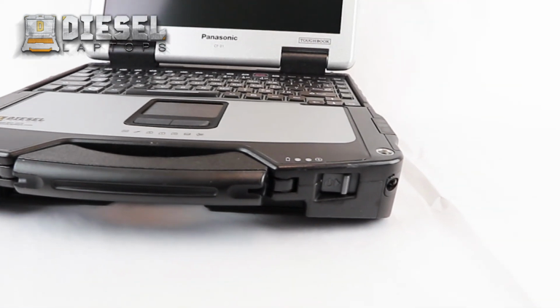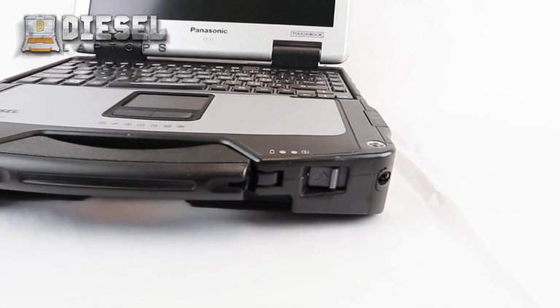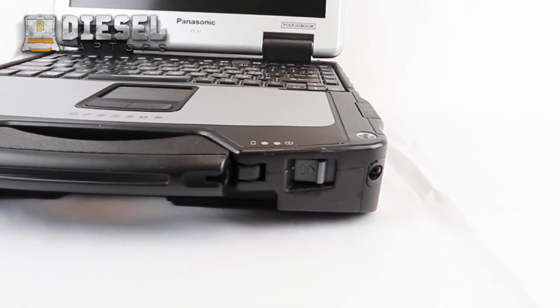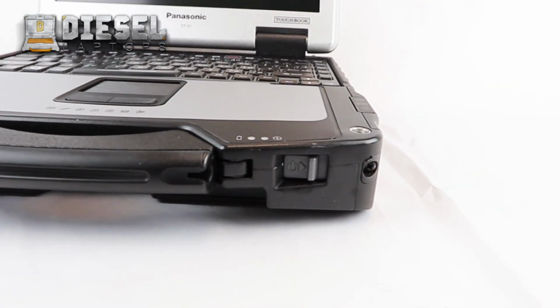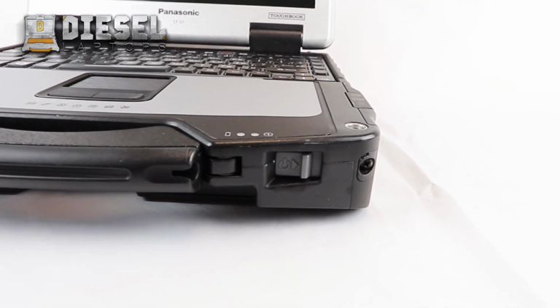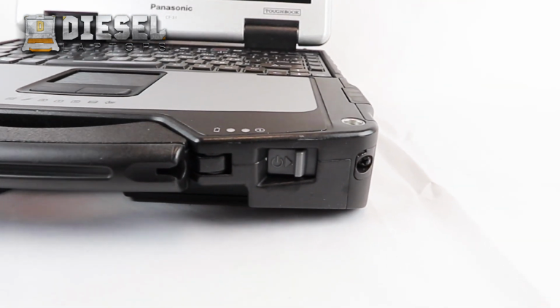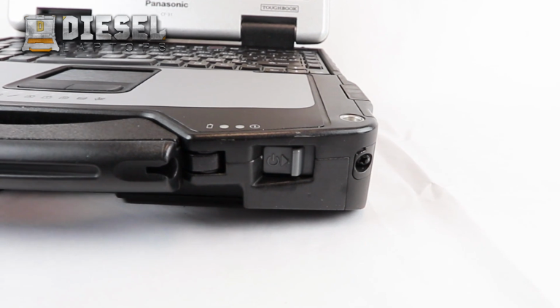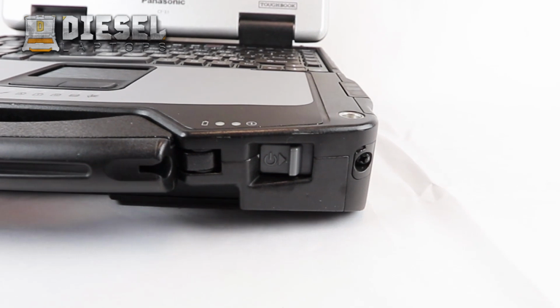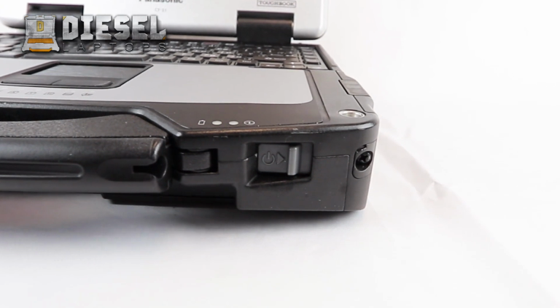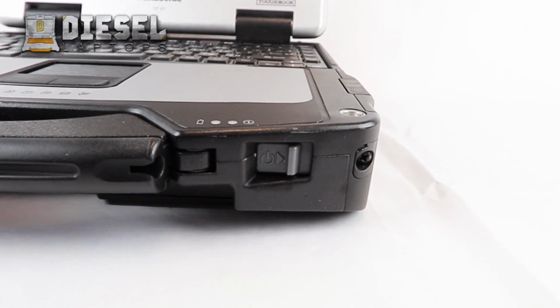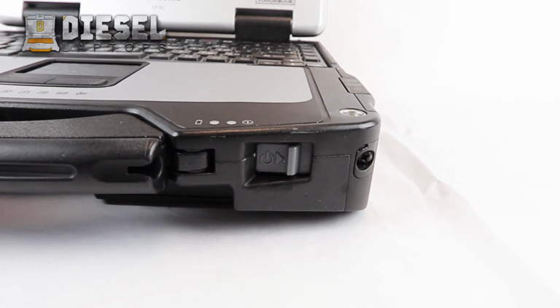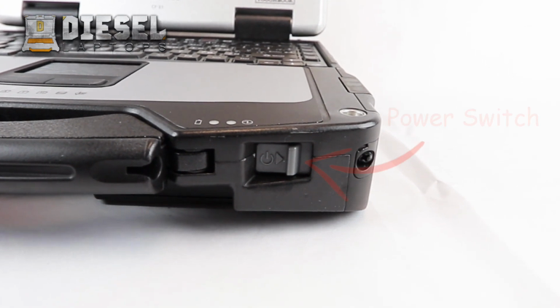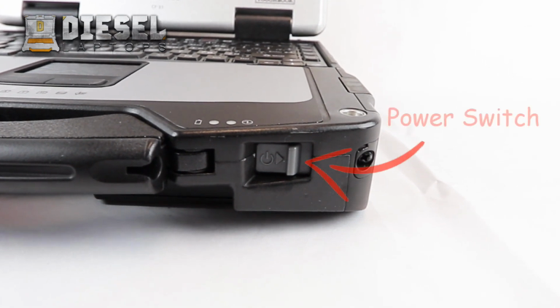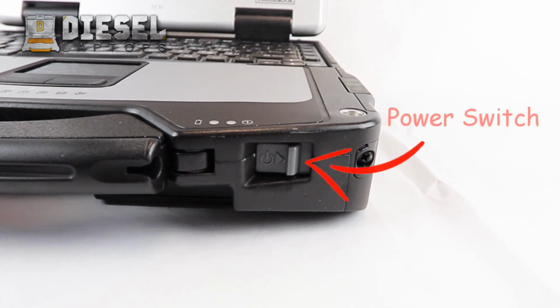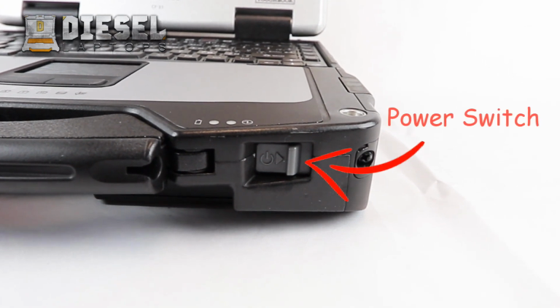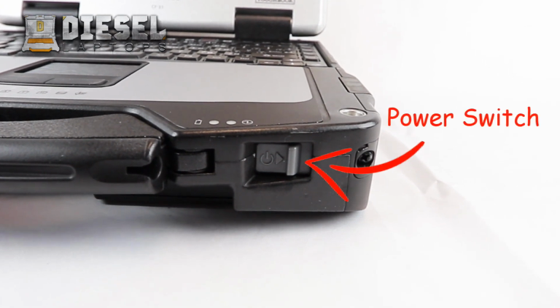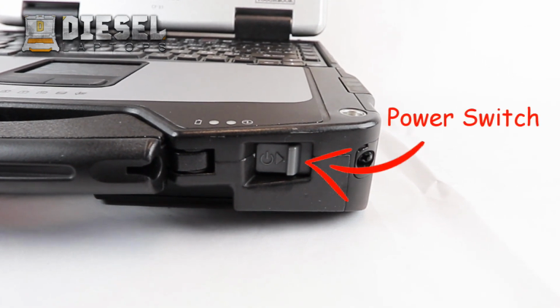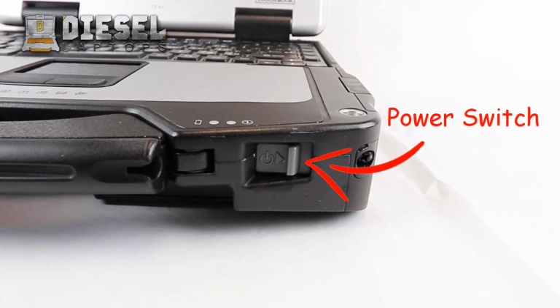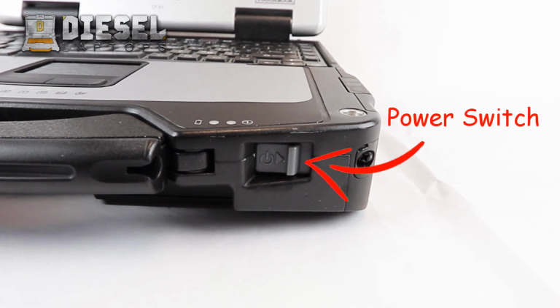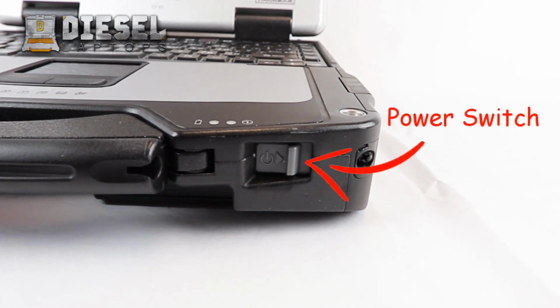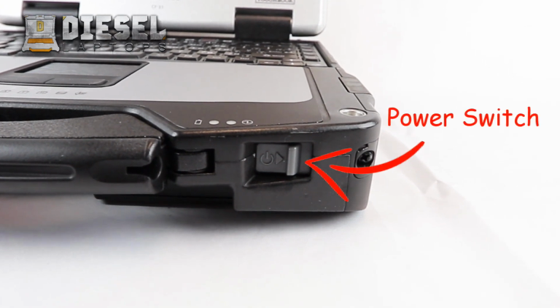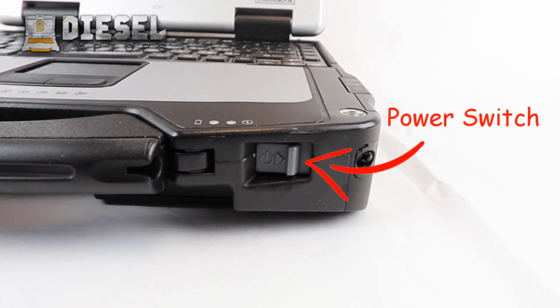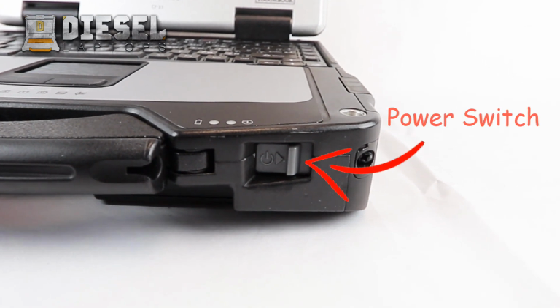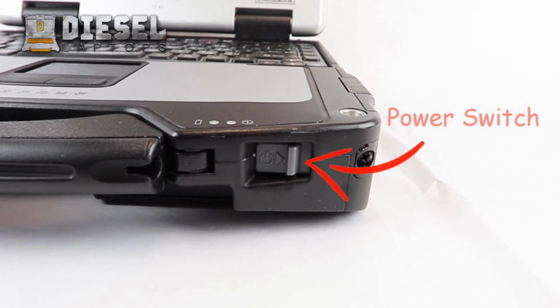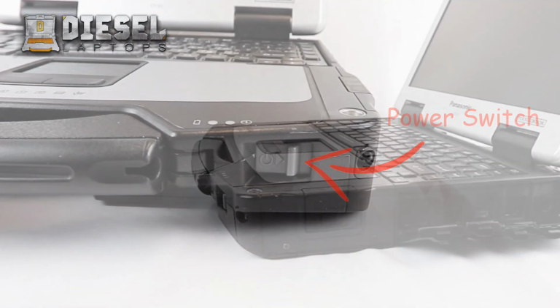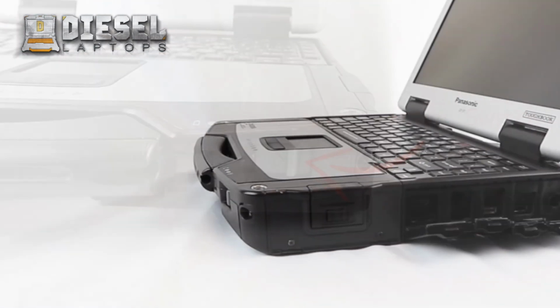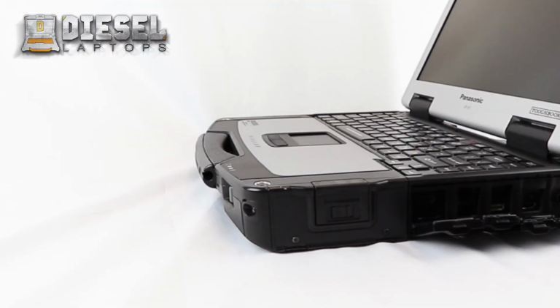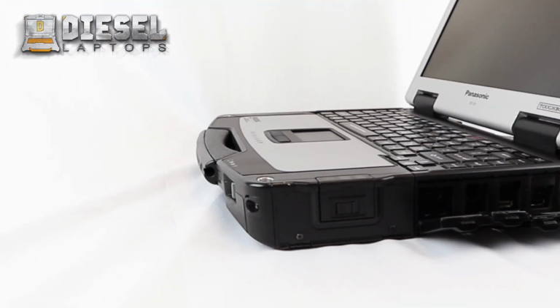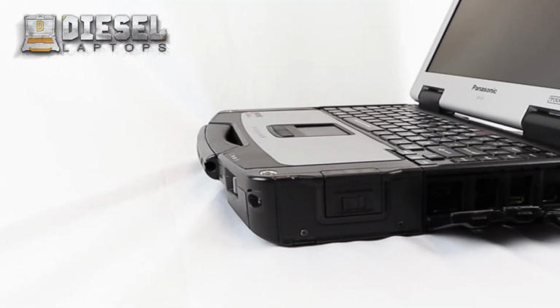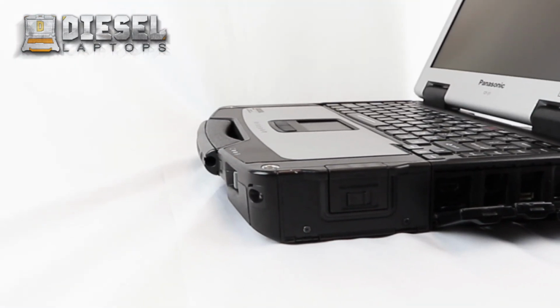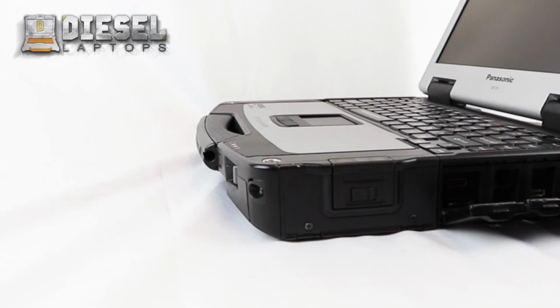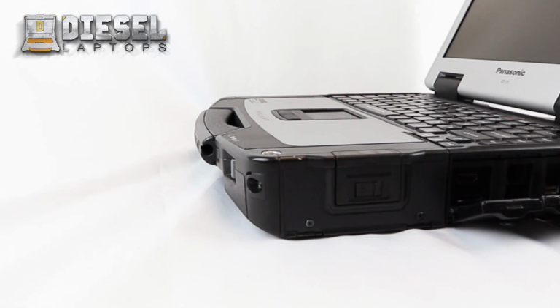The power switch for your laptop is located at the bottom right. Slide the switch to the right to turn the laptop on.